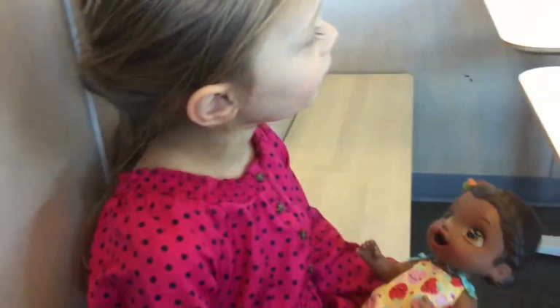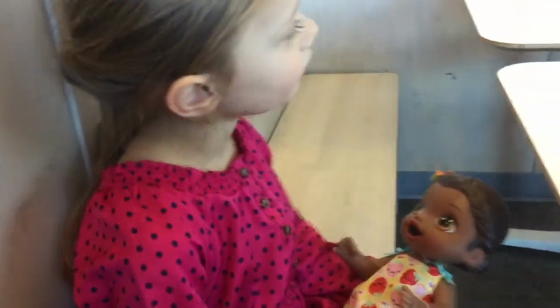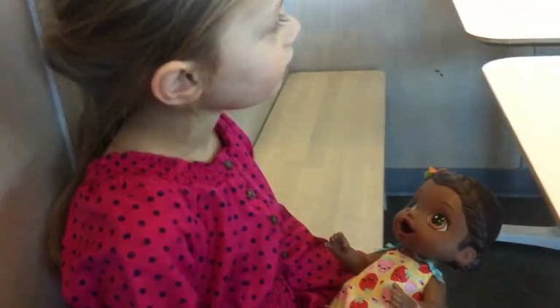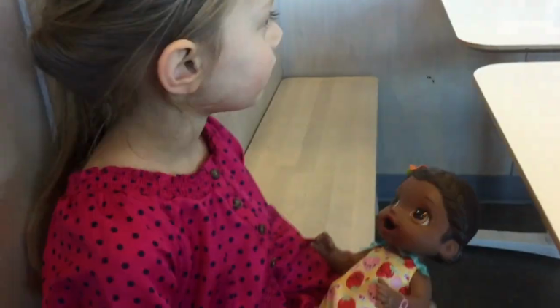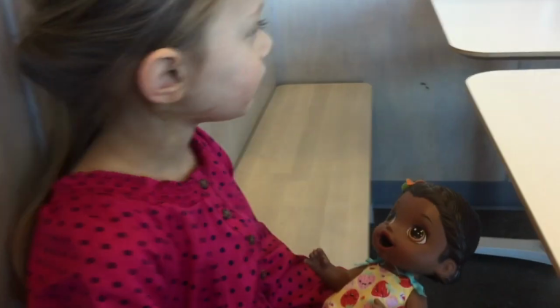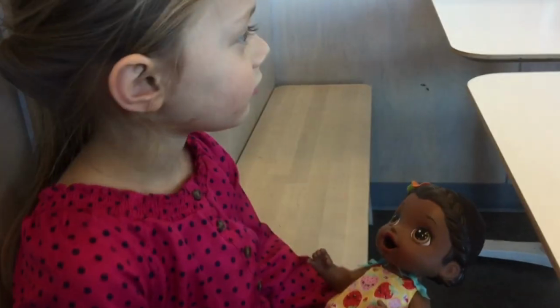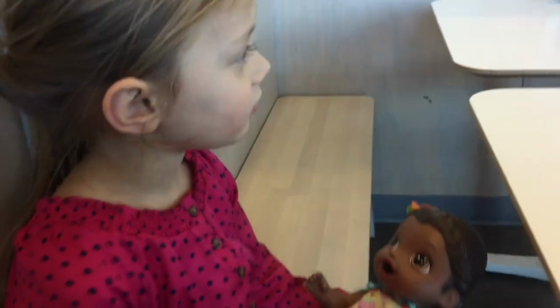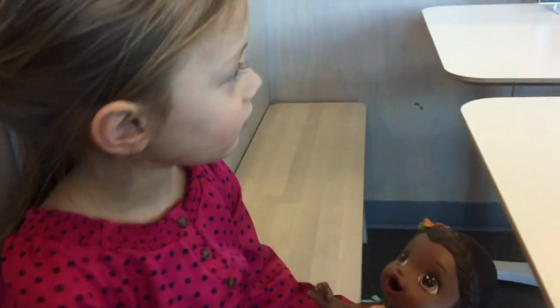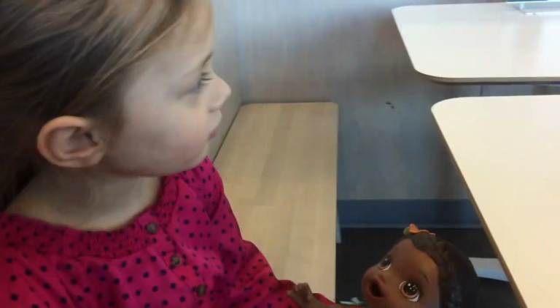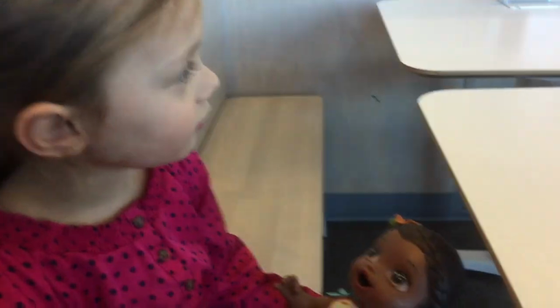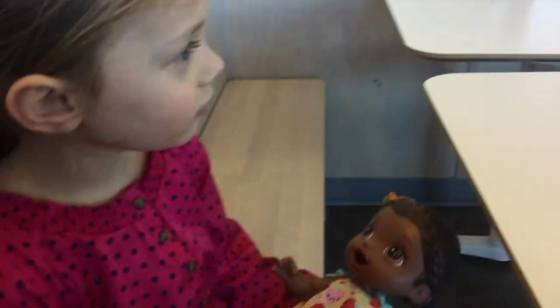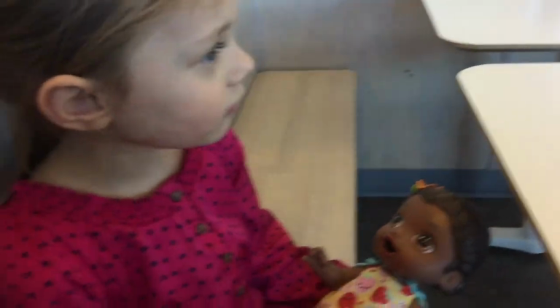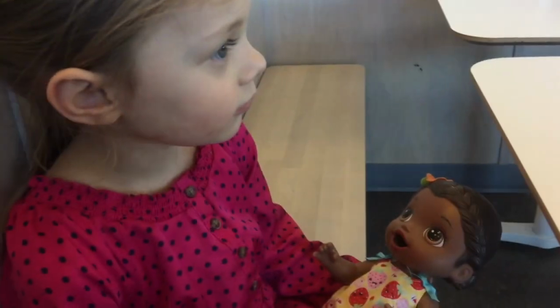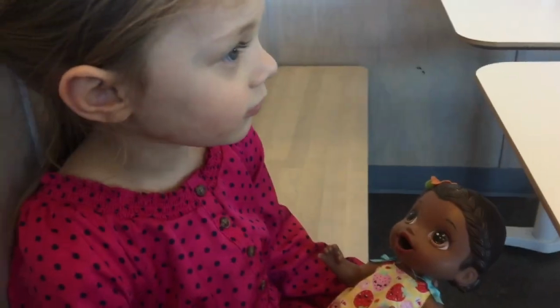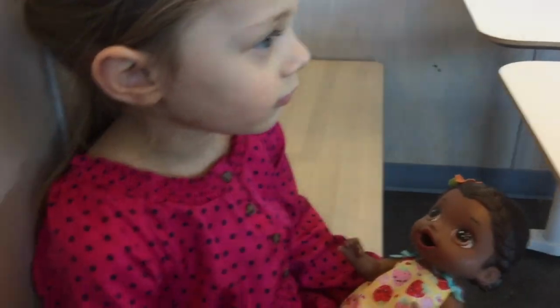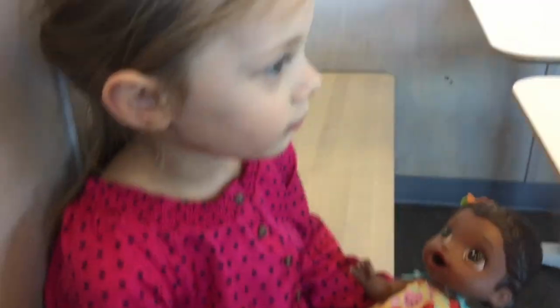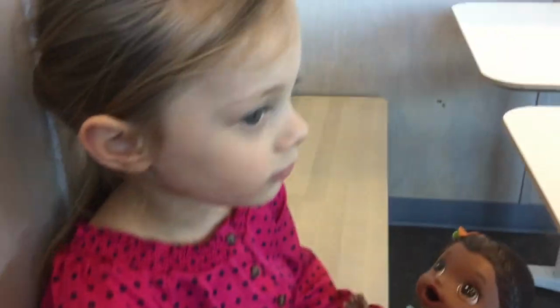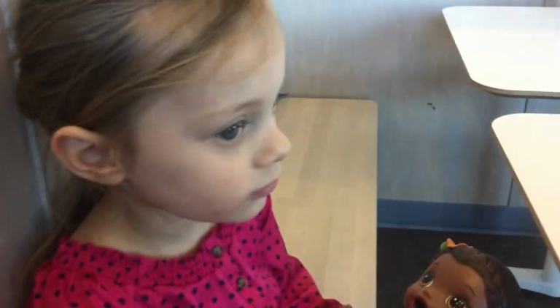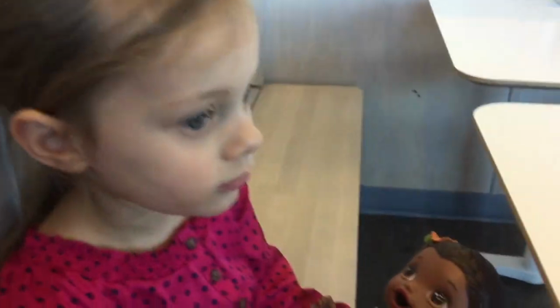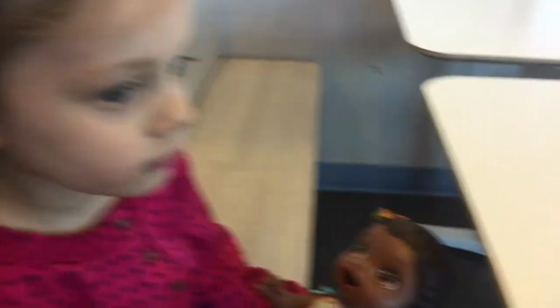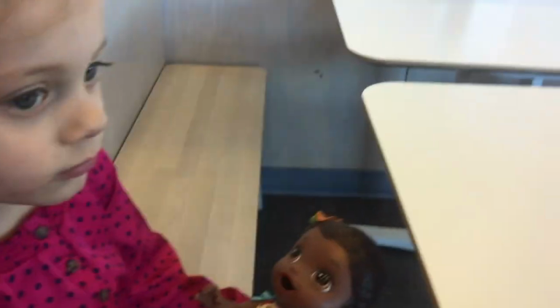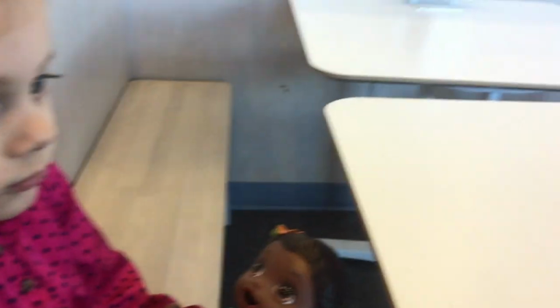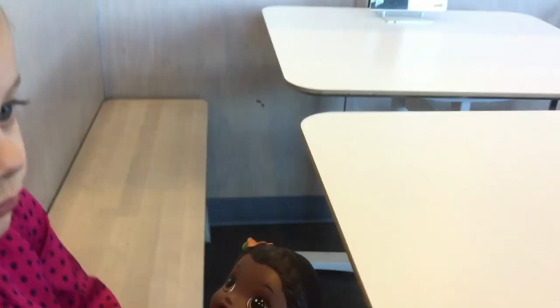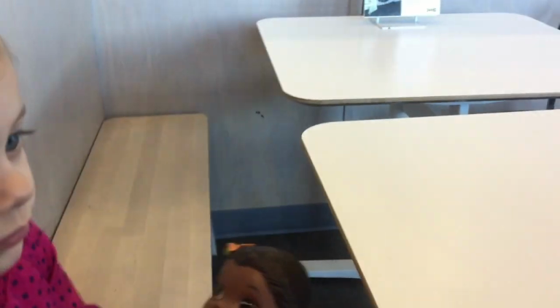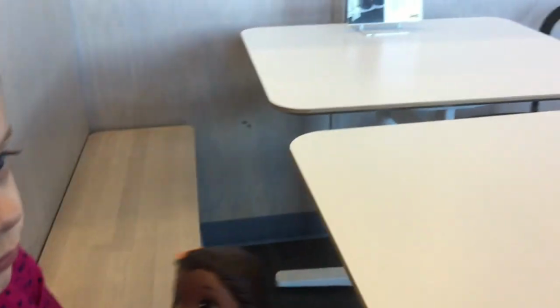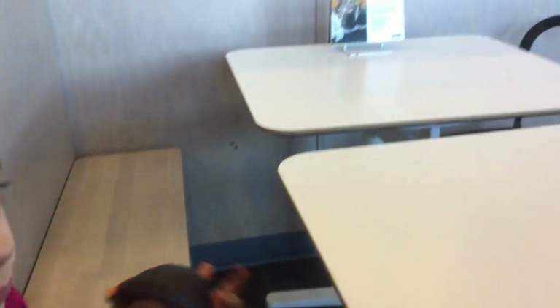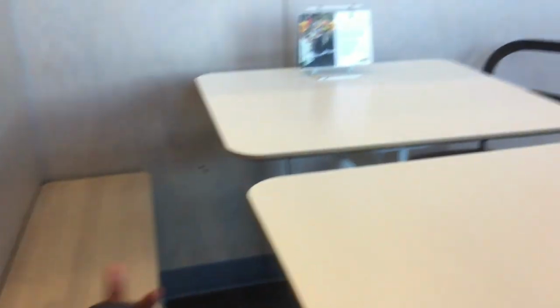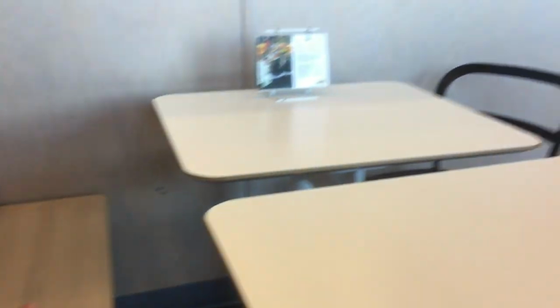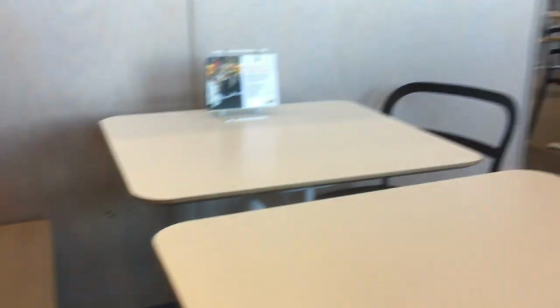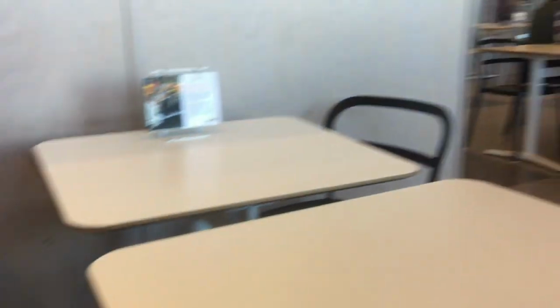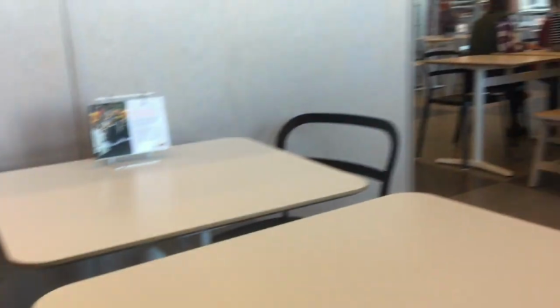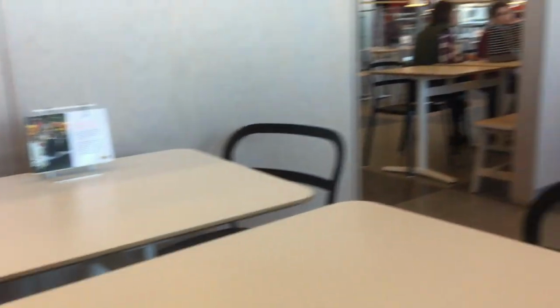Stay right by us and we'll show you lots of fun things. Don't go hiding because we want to make sure you come home with us. We love you, Susanna! Let's put her back in her cart where she's nice and safe. We got our shopping done and now Susanna is waiting for her dinner with all of us. Look at this fun eating area!